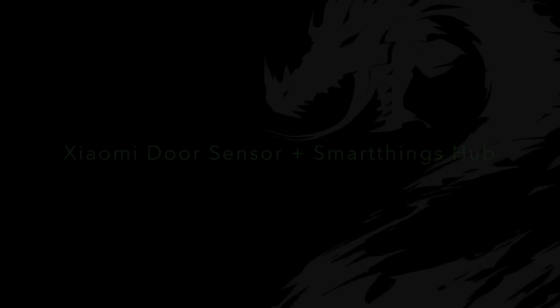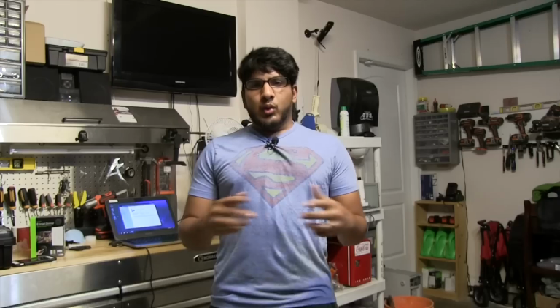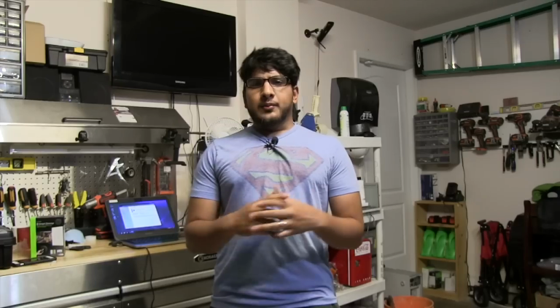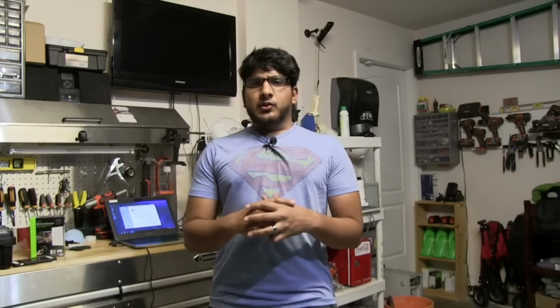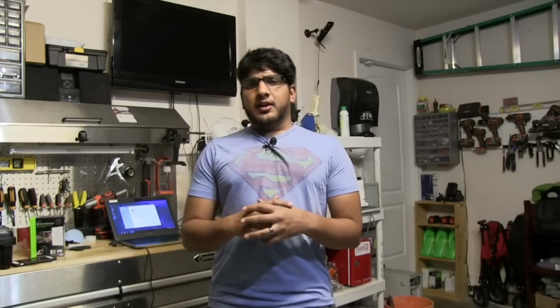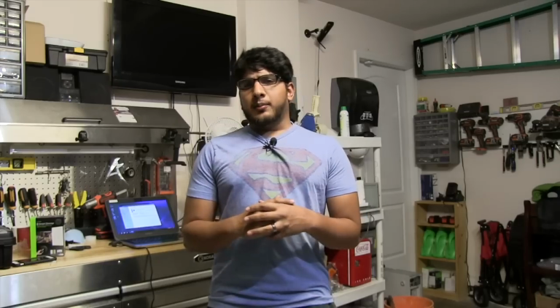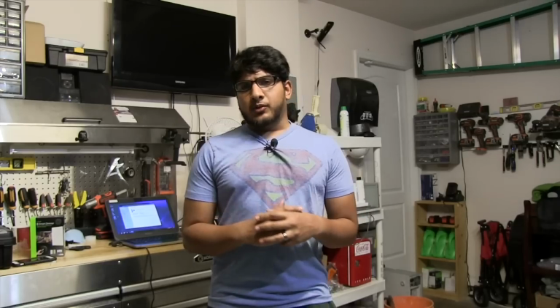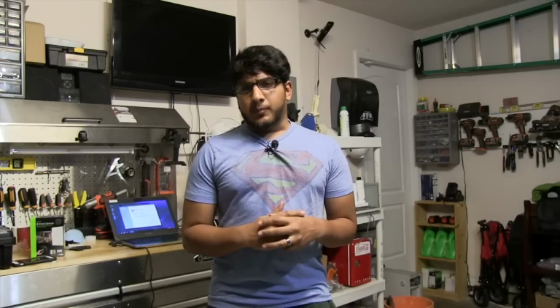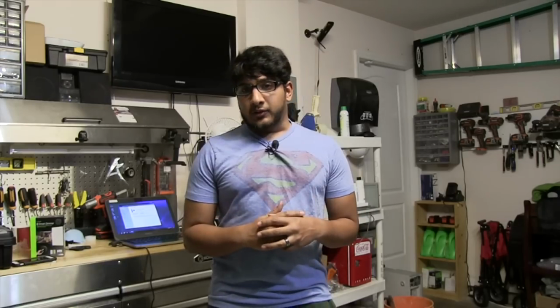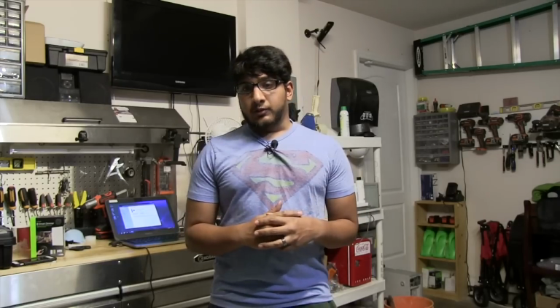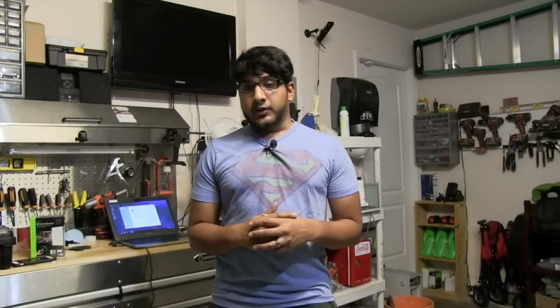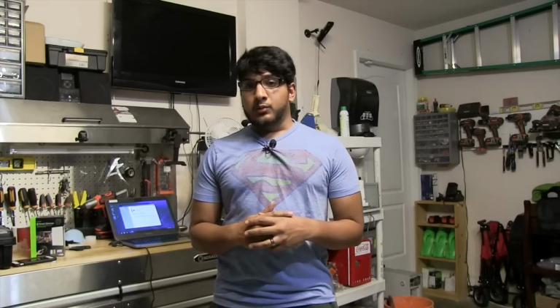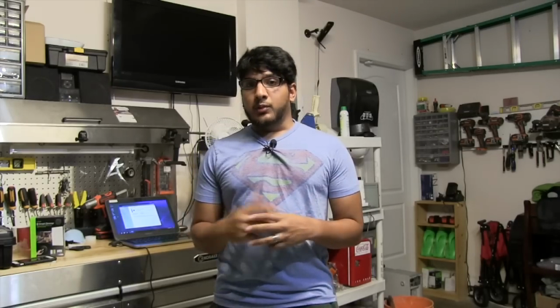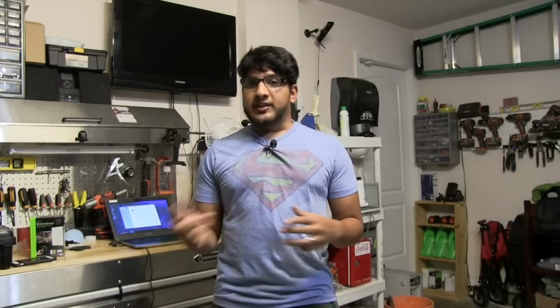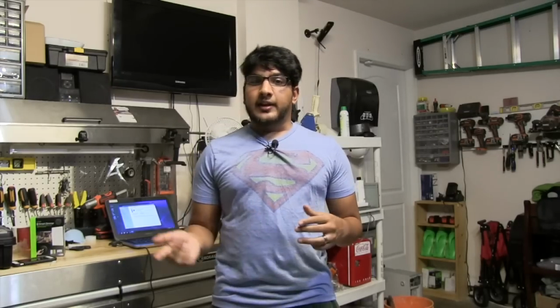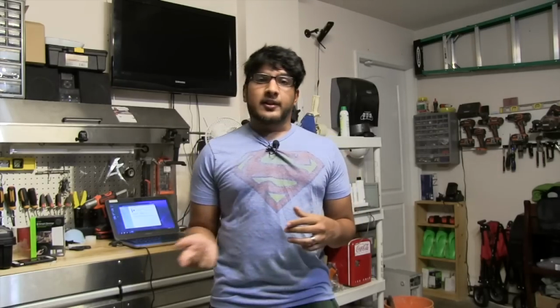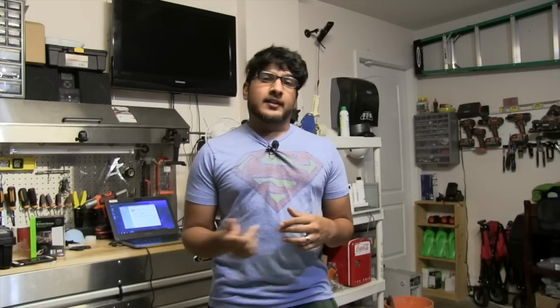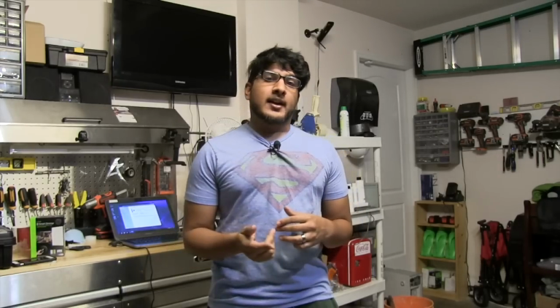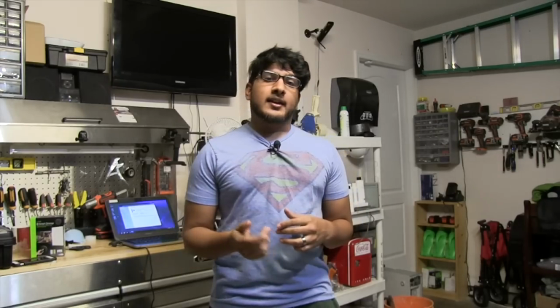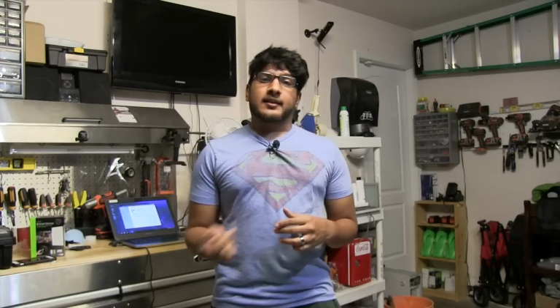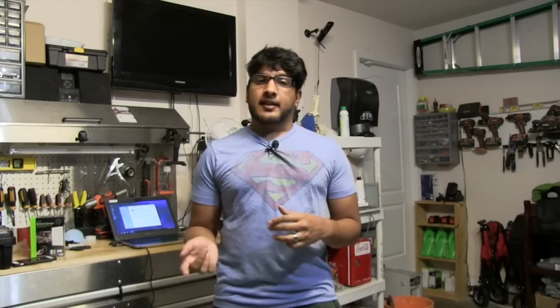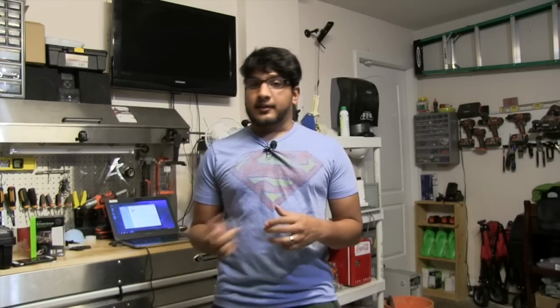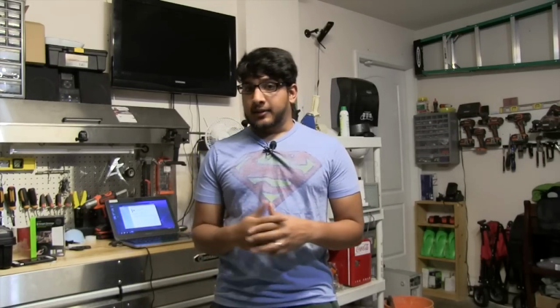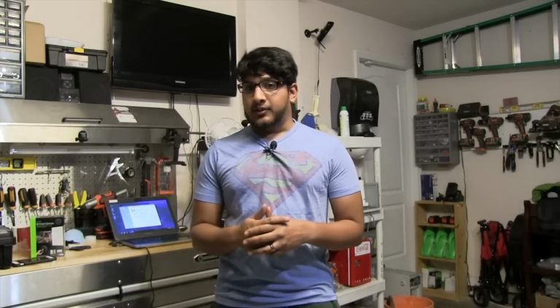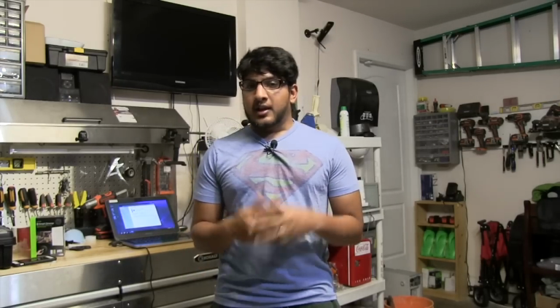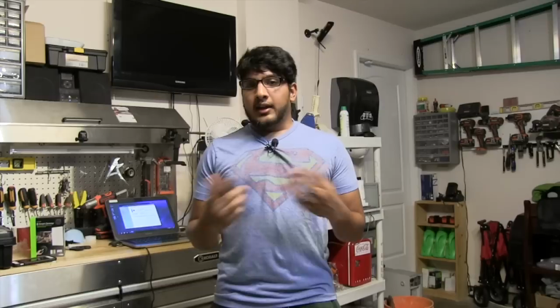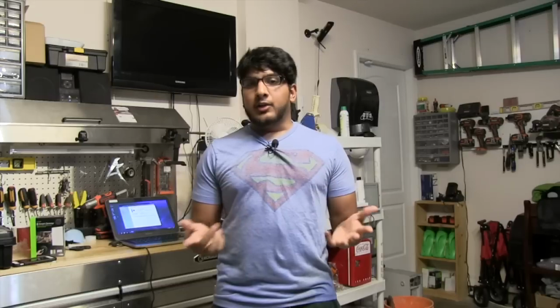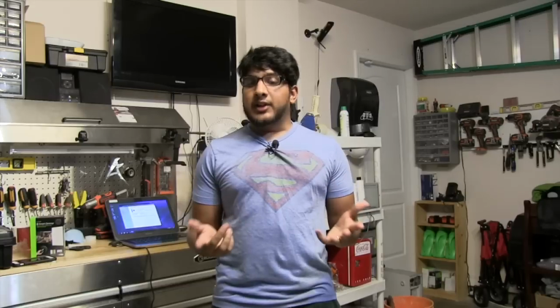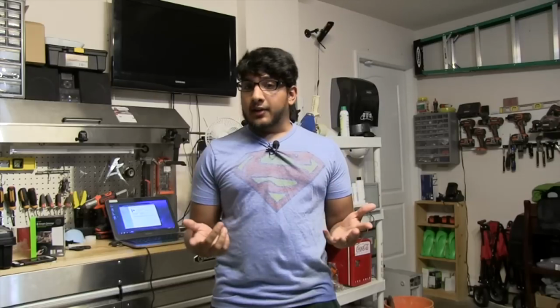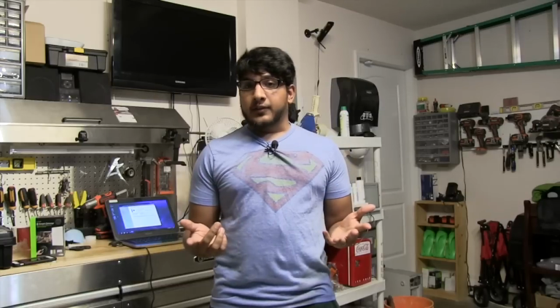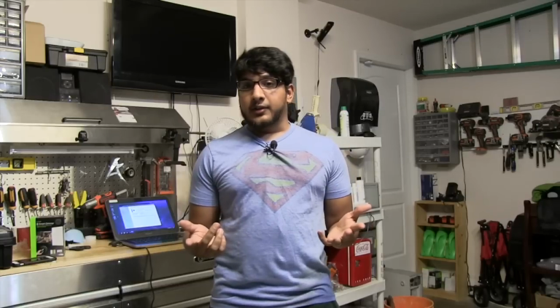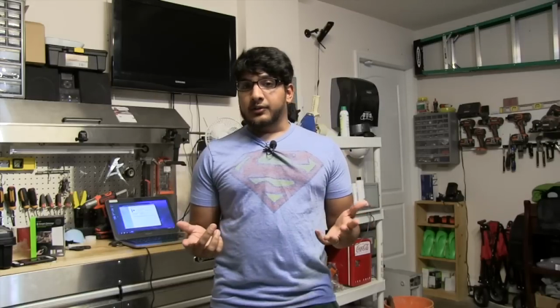Welcome to another episode of Monster Review, where we take a look at tech and tech tips including how-to videos.